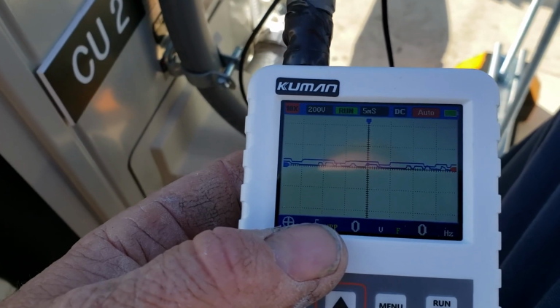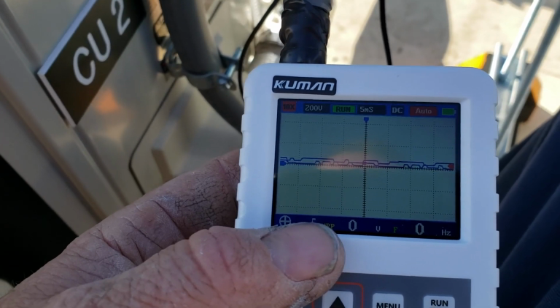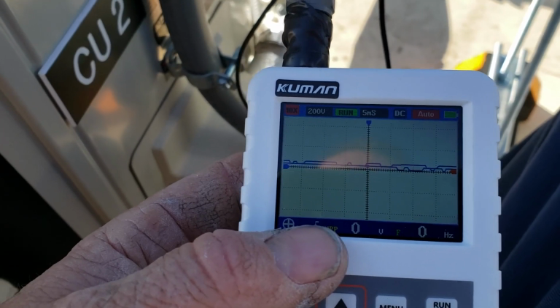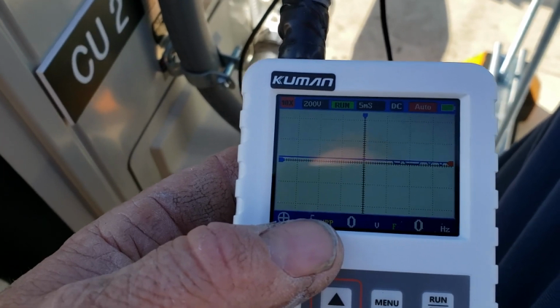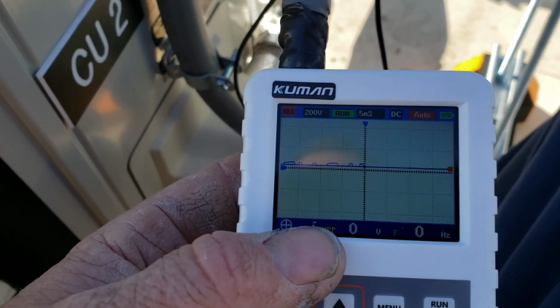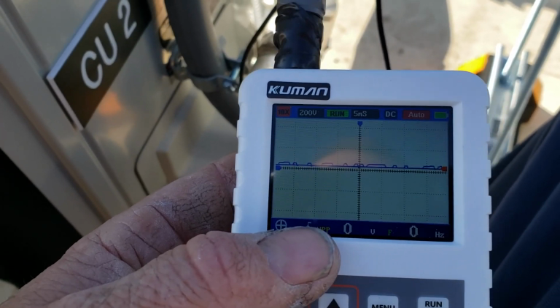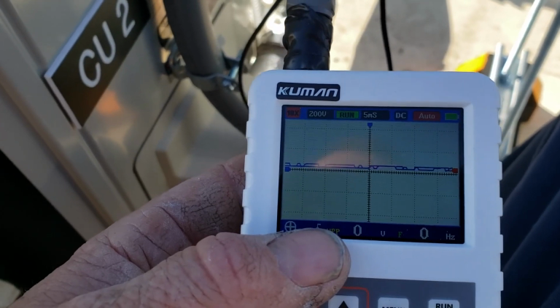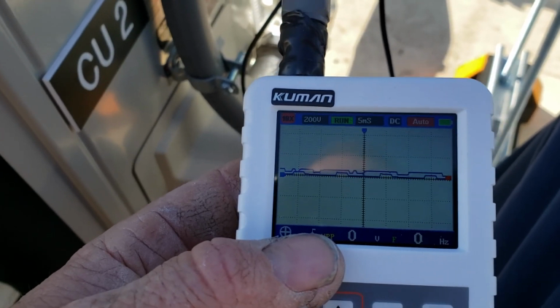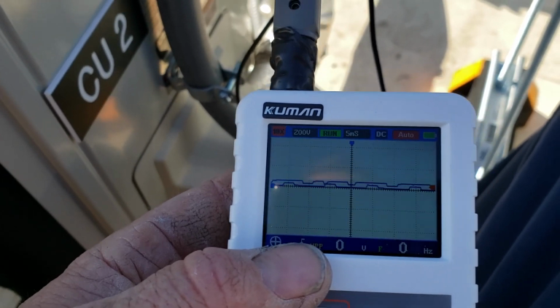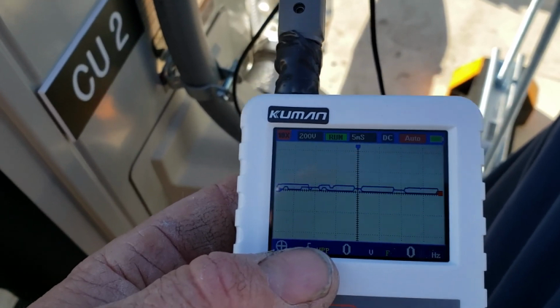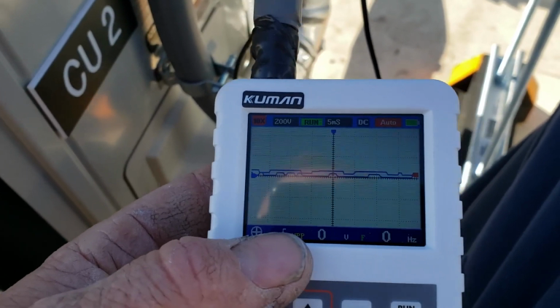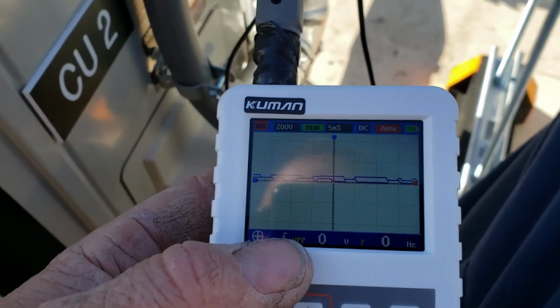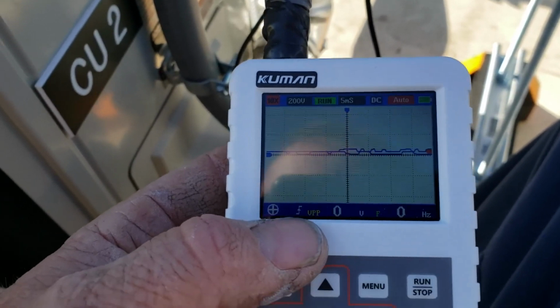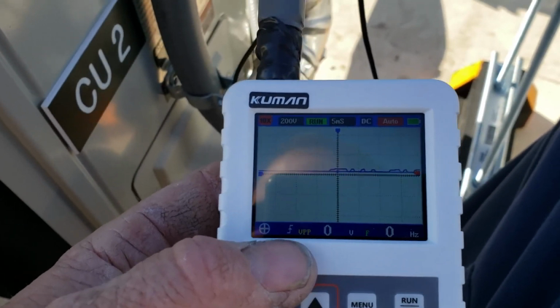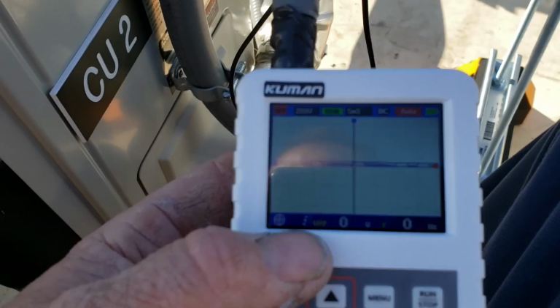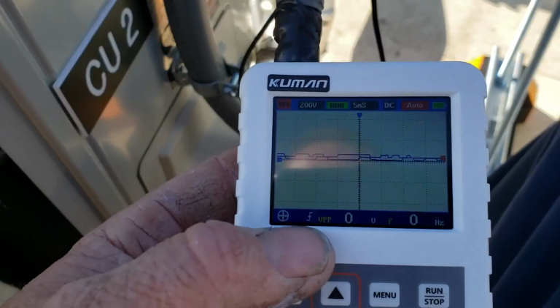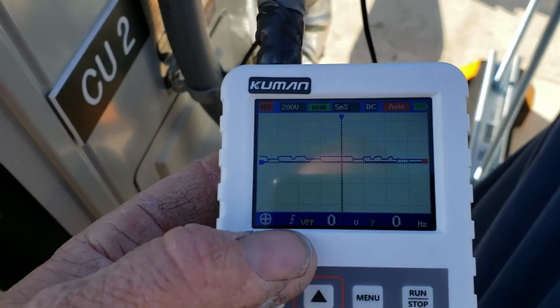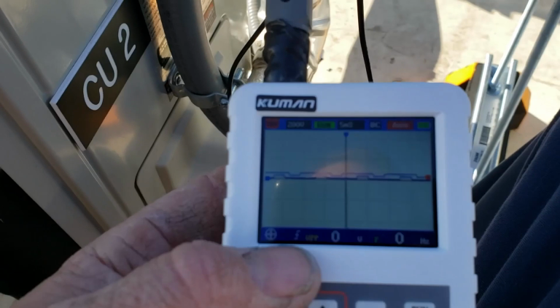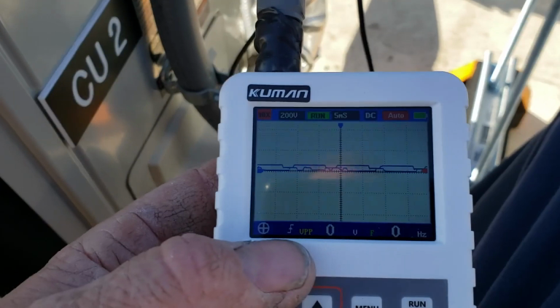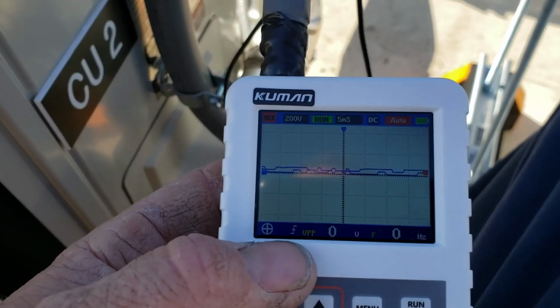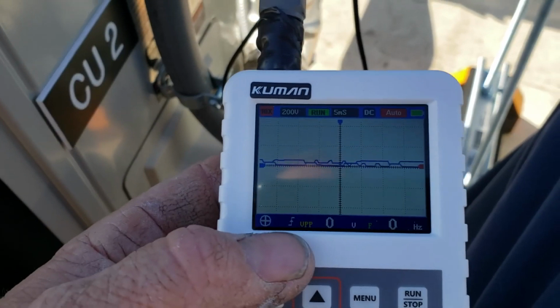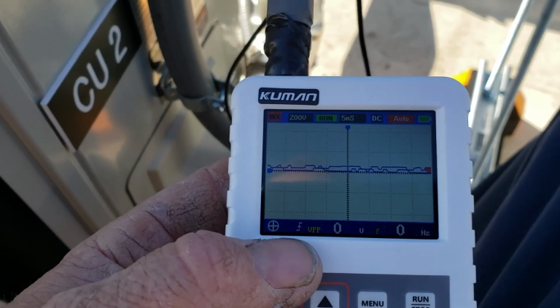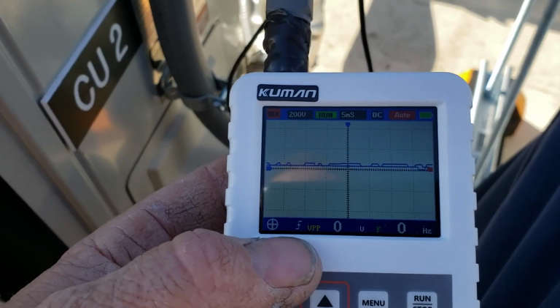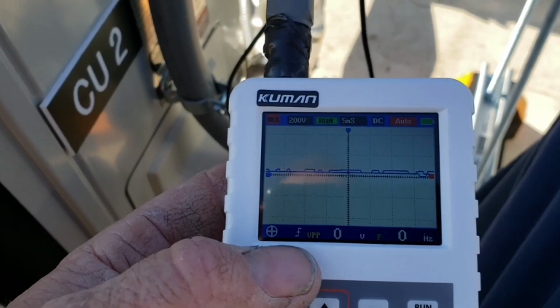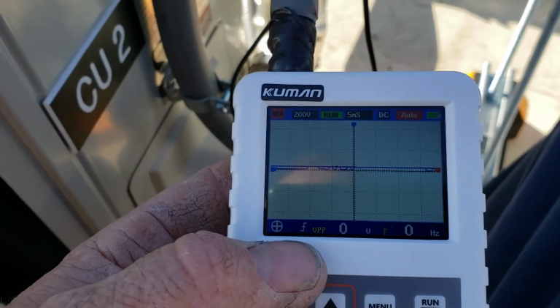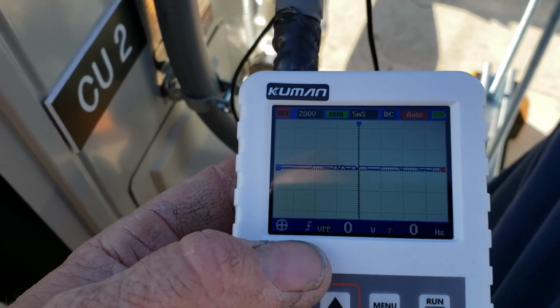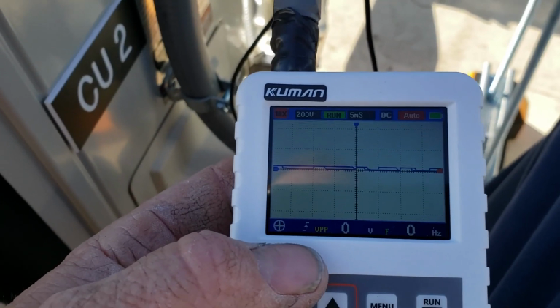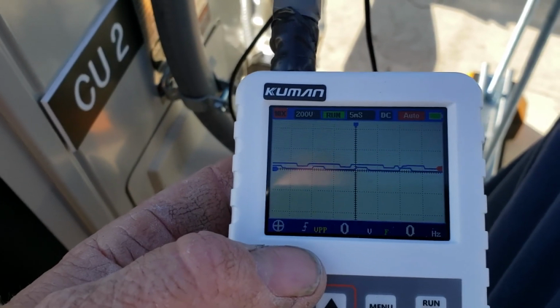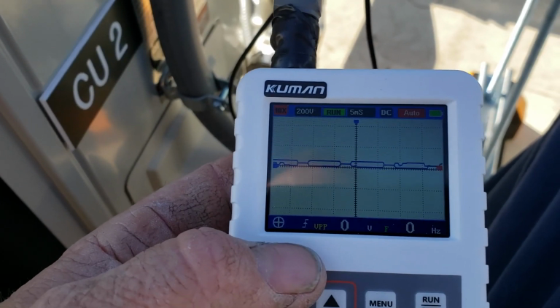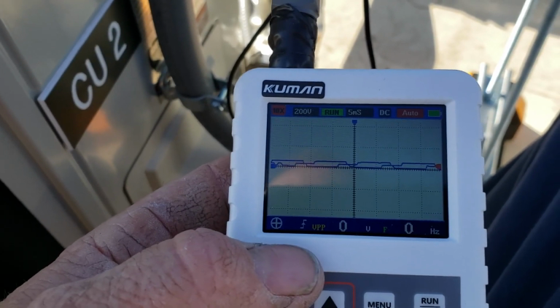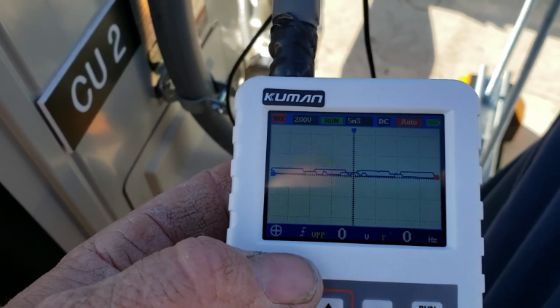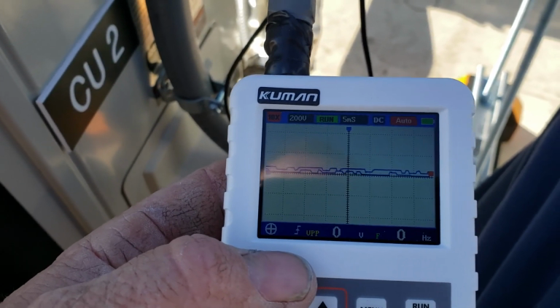No? Okay, change the other board. That's just what you get — Mitsubishi, Daikin, whatever.